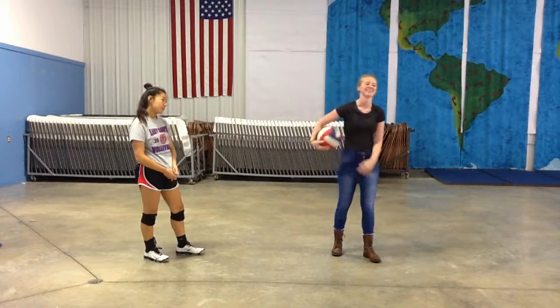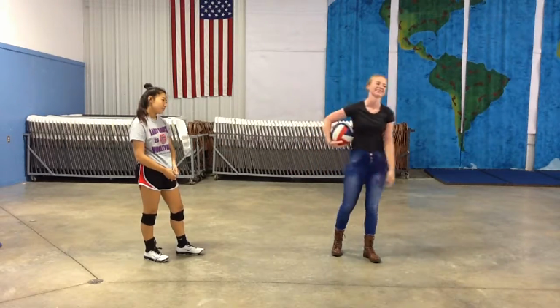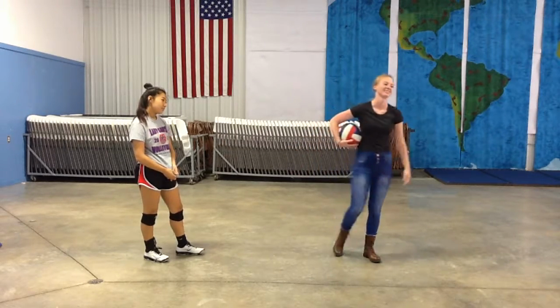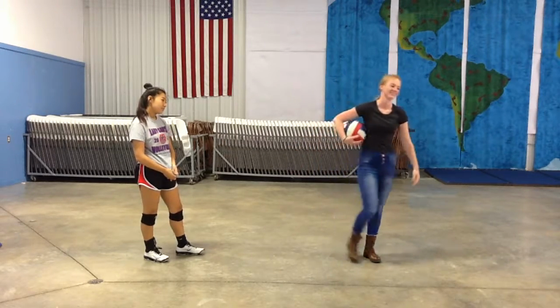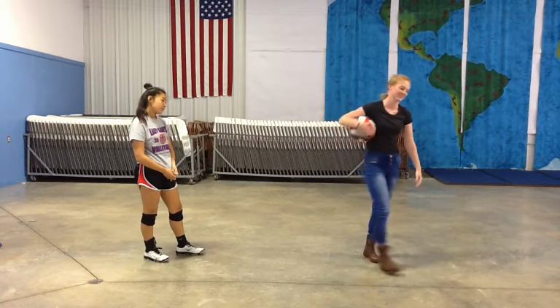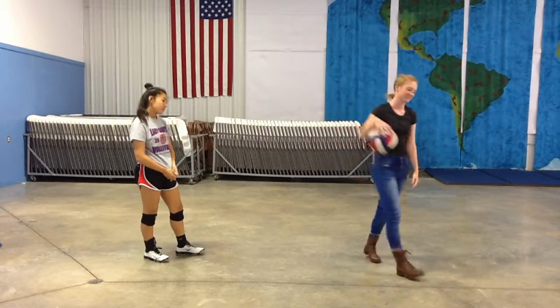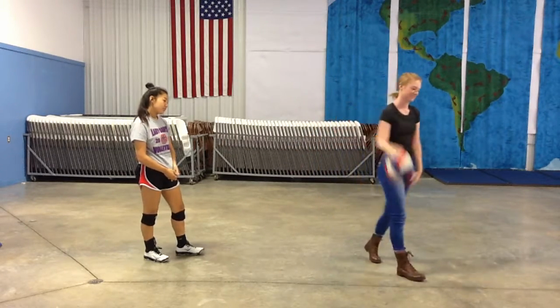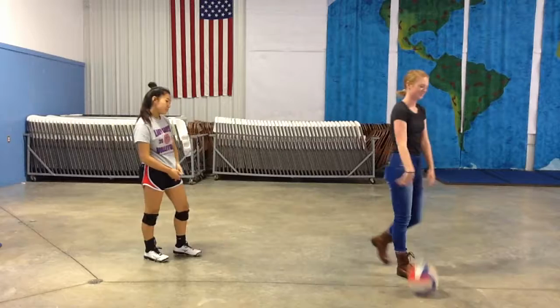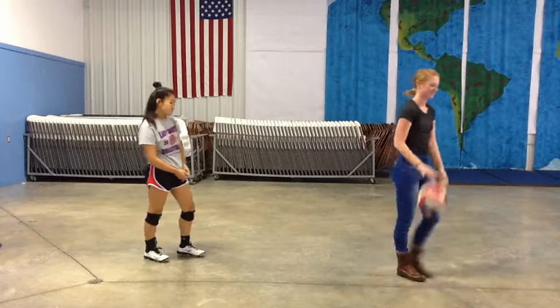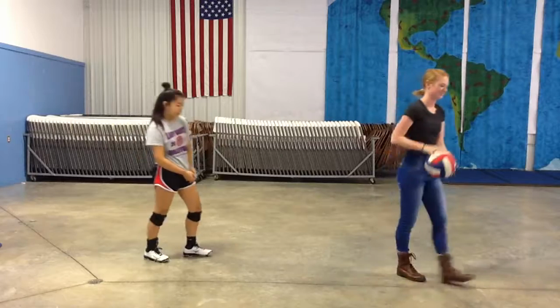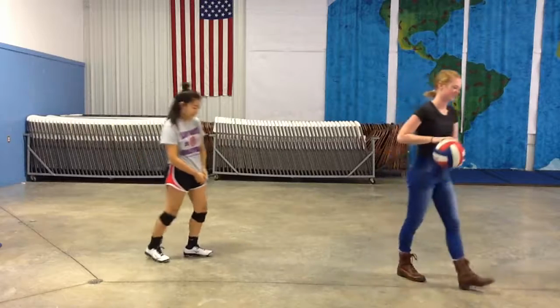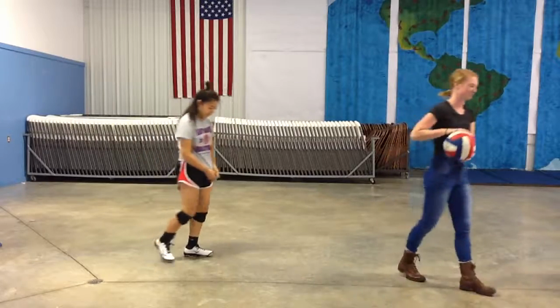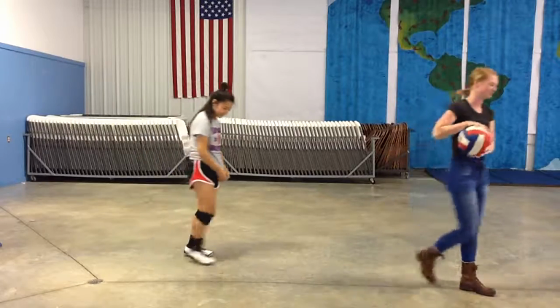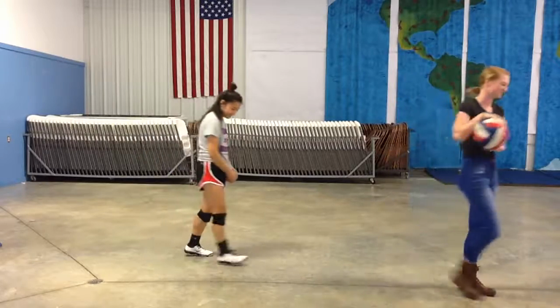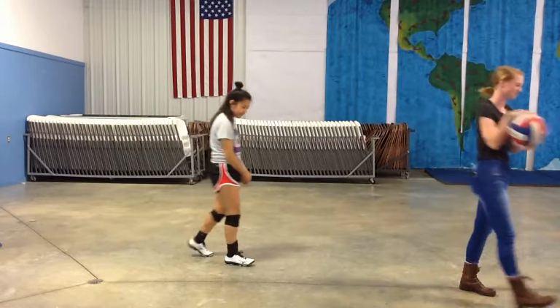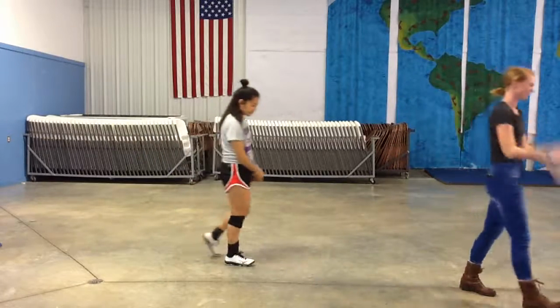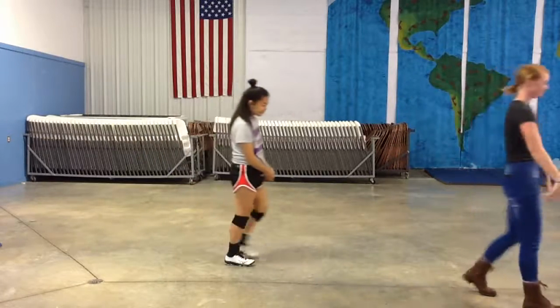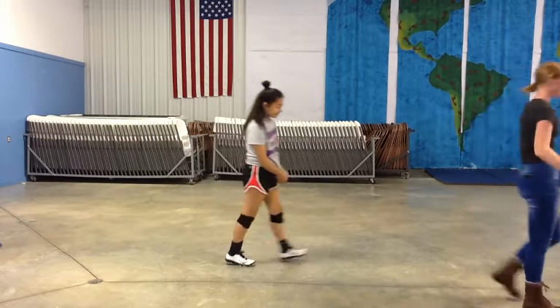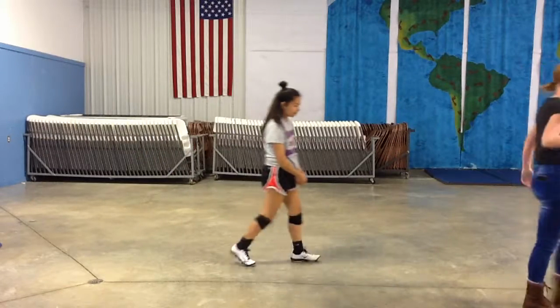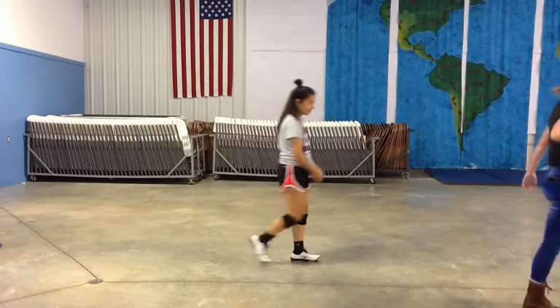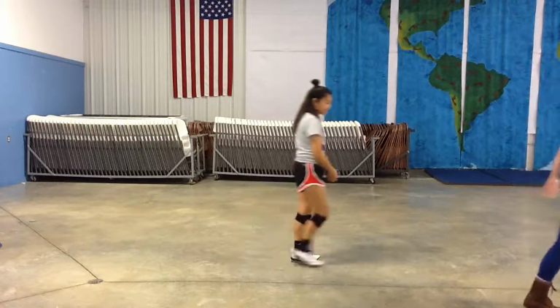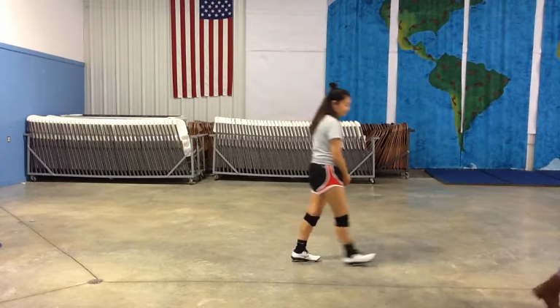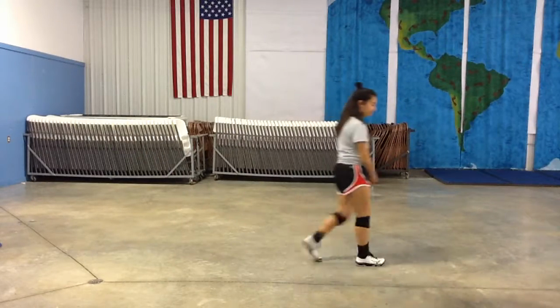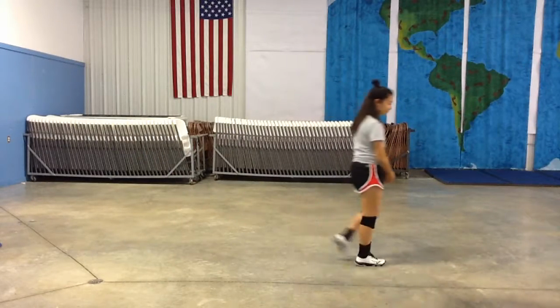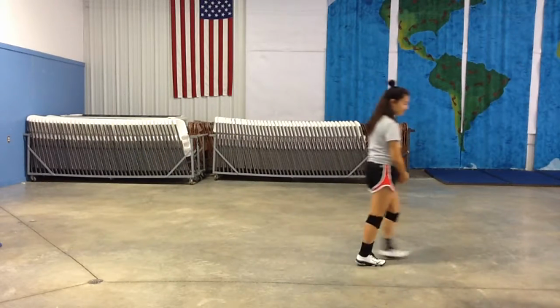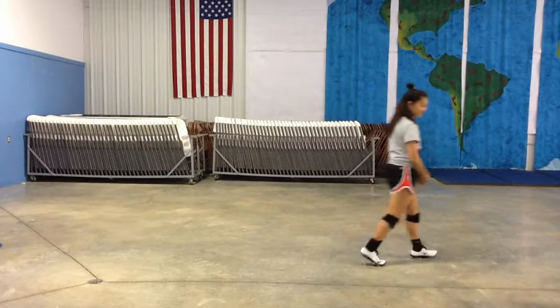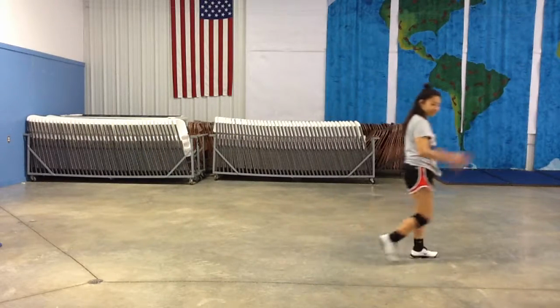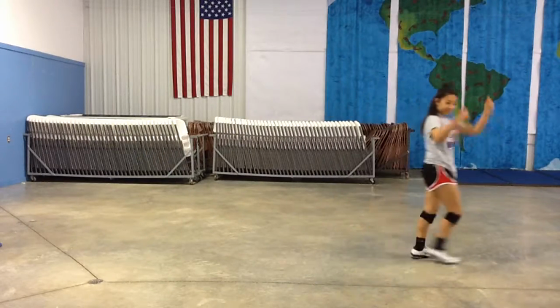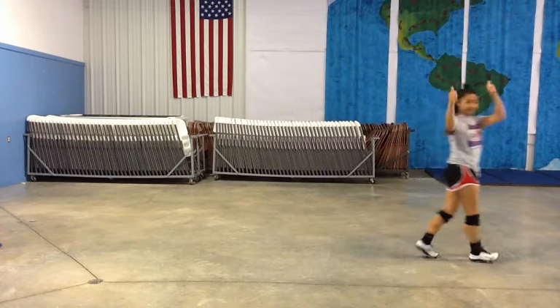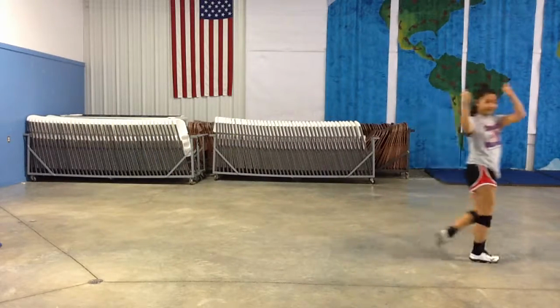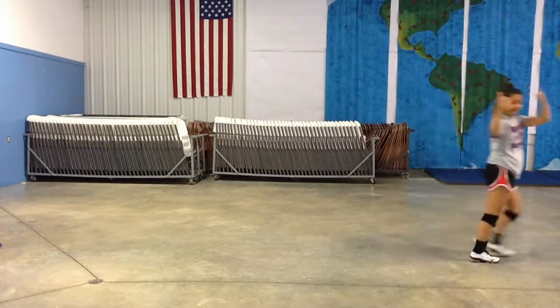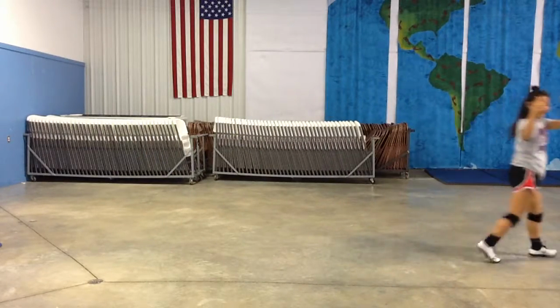Thank you very much. Let's give a round of applause. Thank you, Katie, and thank you, Anna. We appreciate your time.